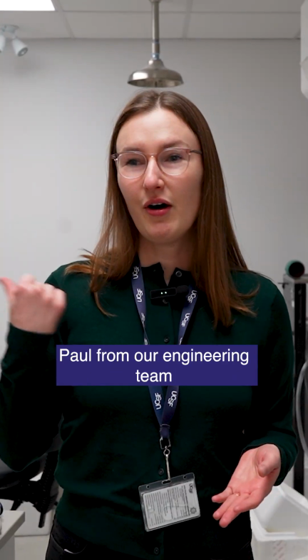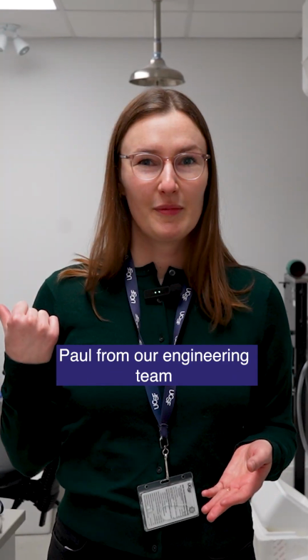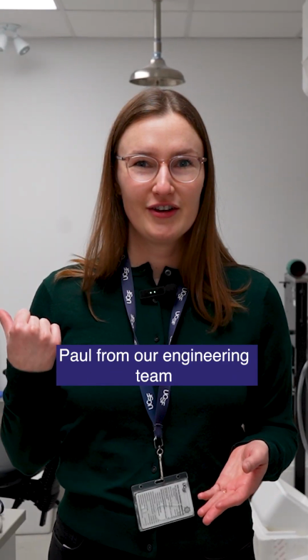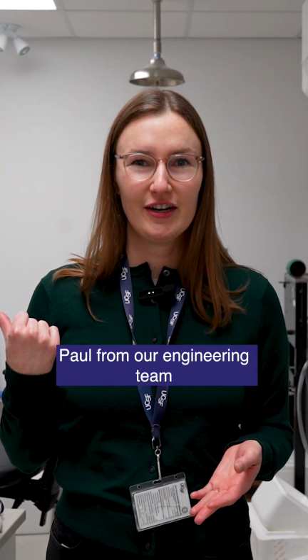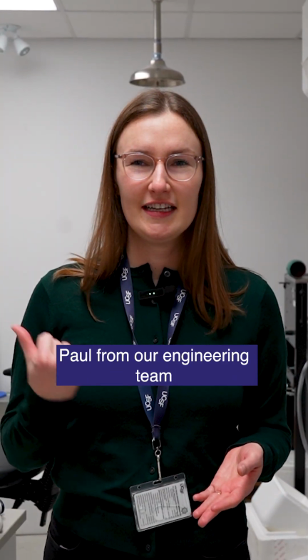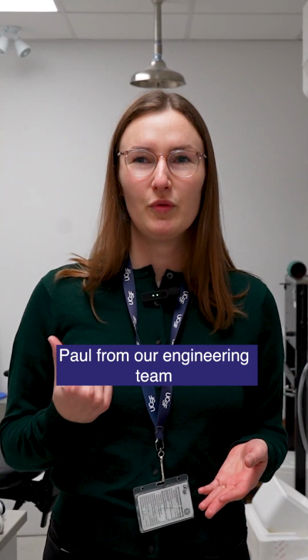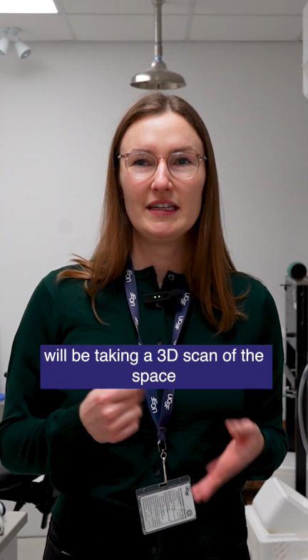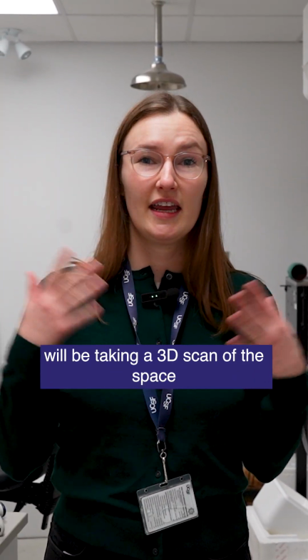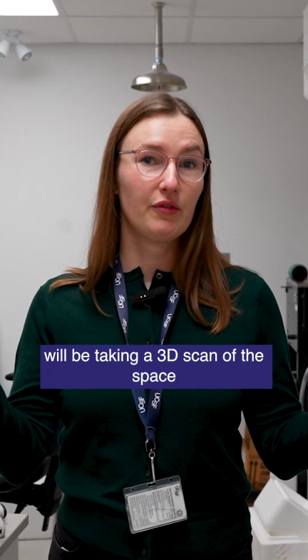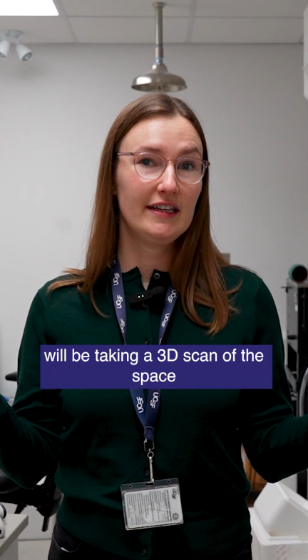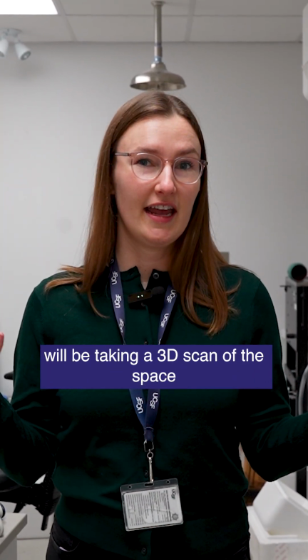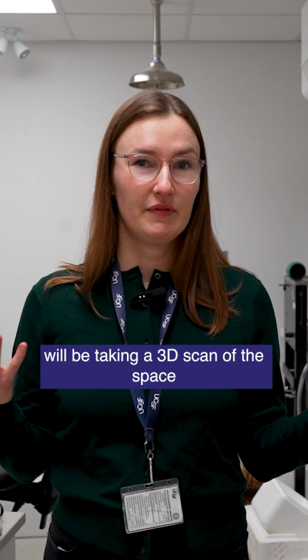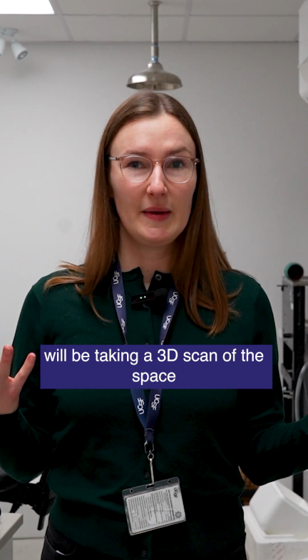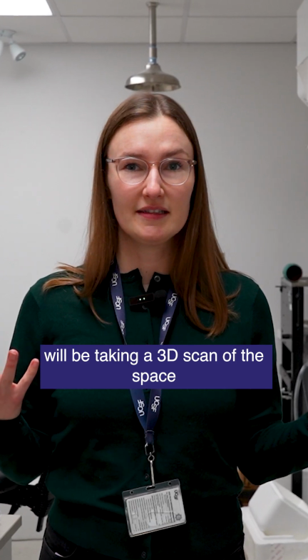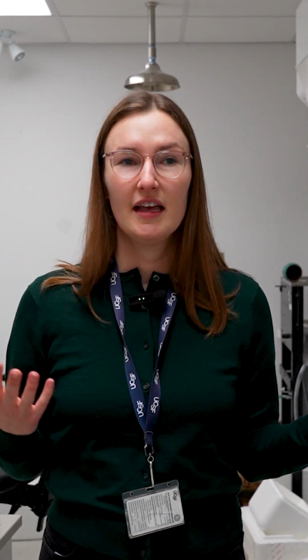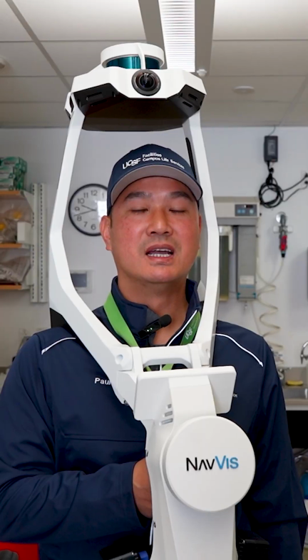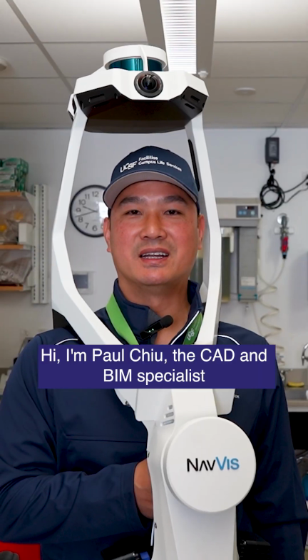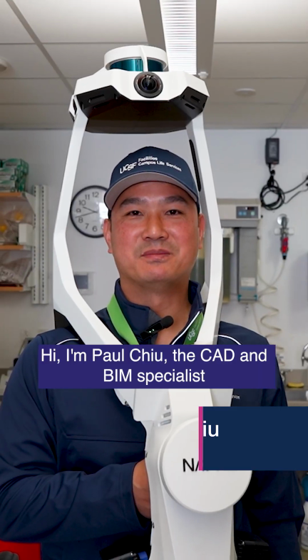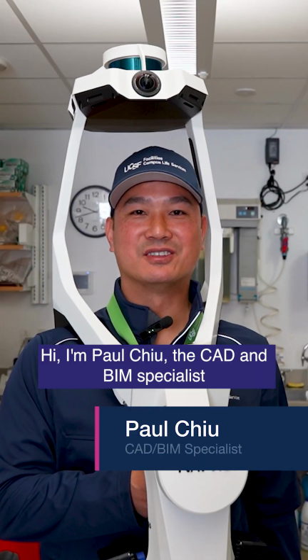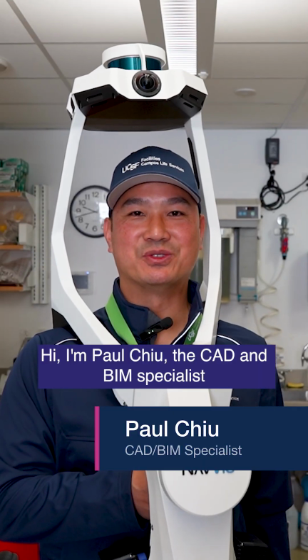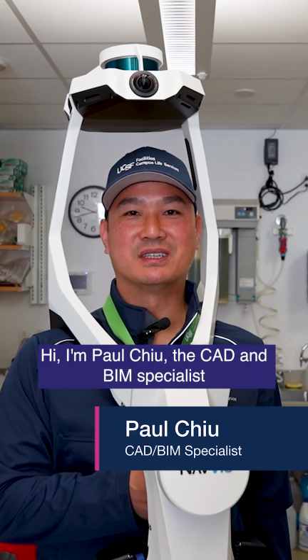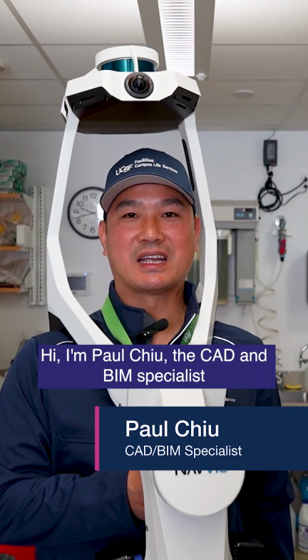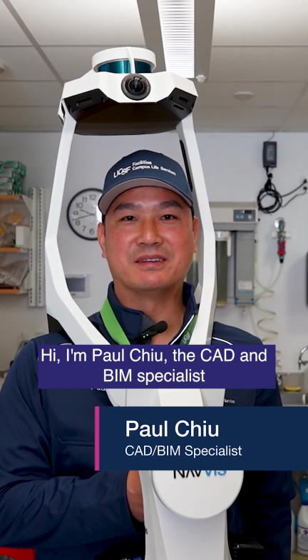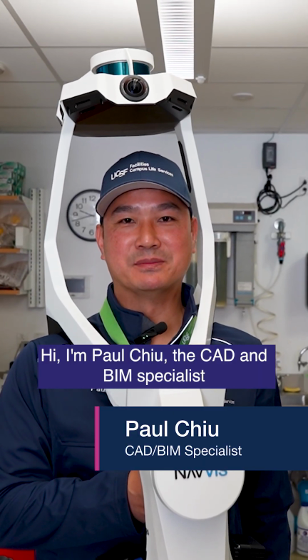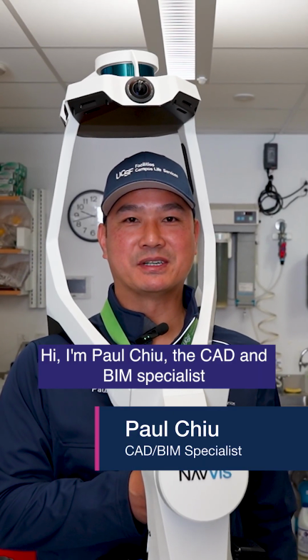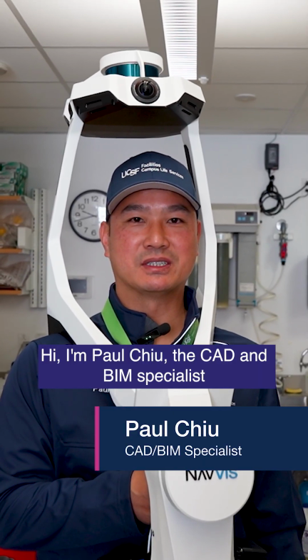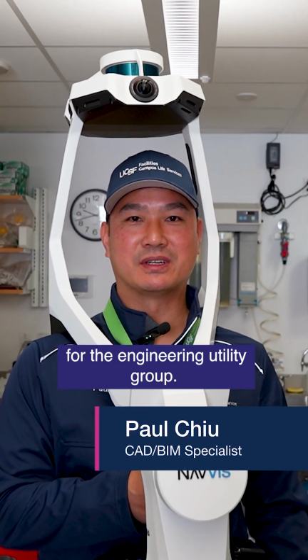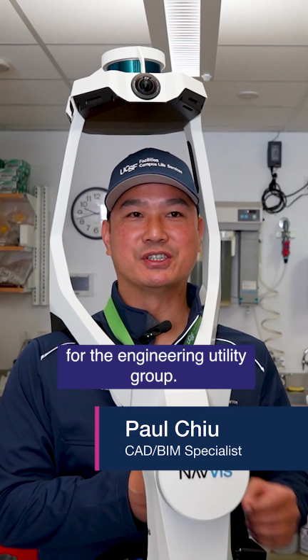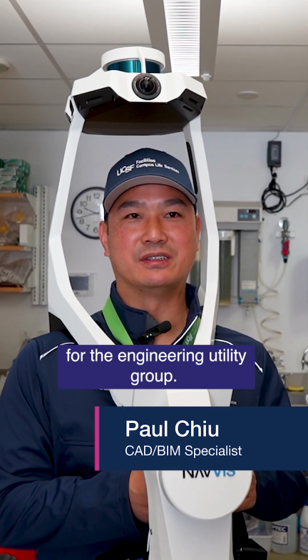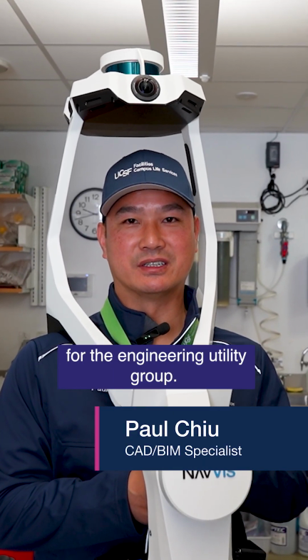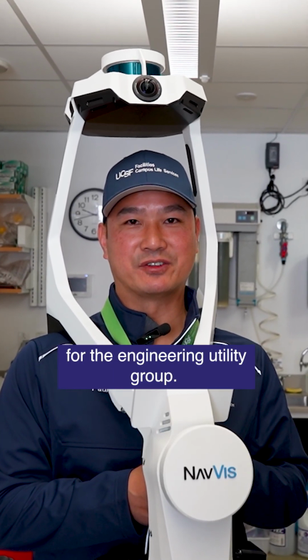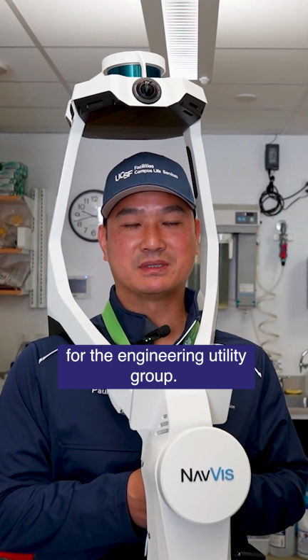Paul from our engineering team will be taking a 3D scan of the space. Hi, I'm Paul Chu, the CAD and BIM specialist for the engineering utility groups.